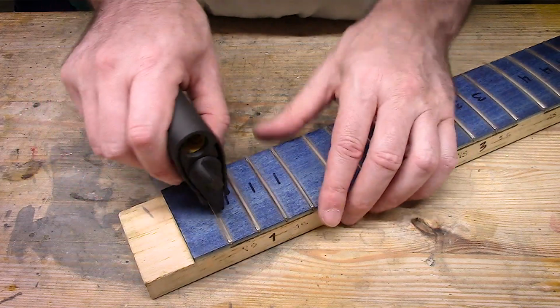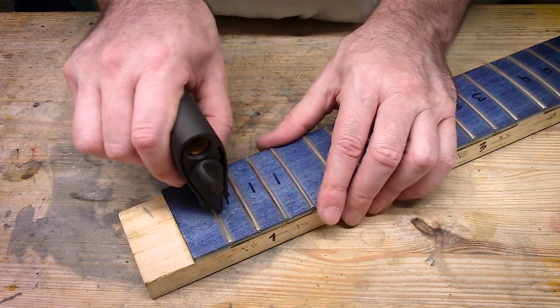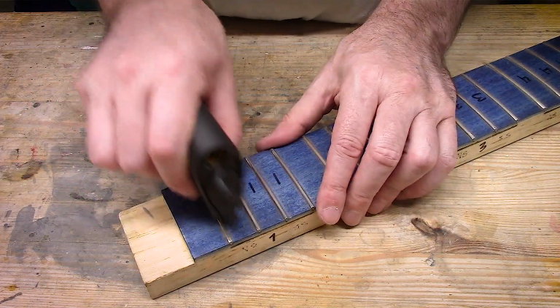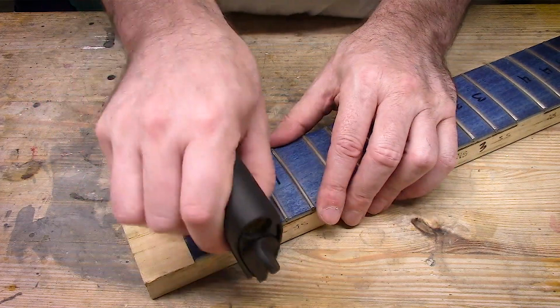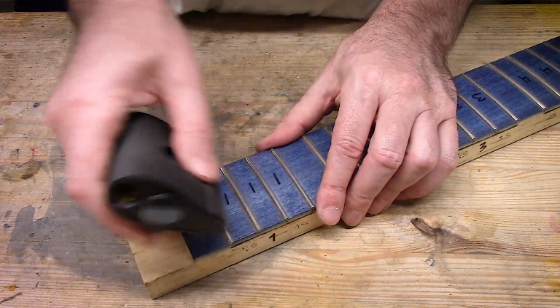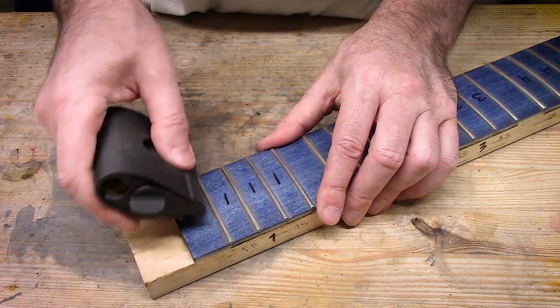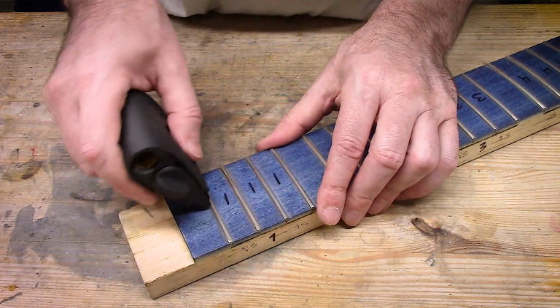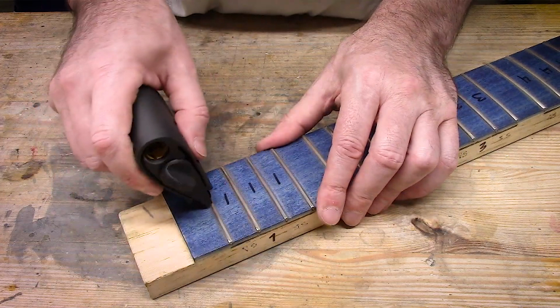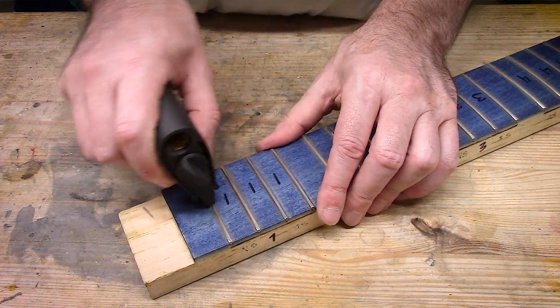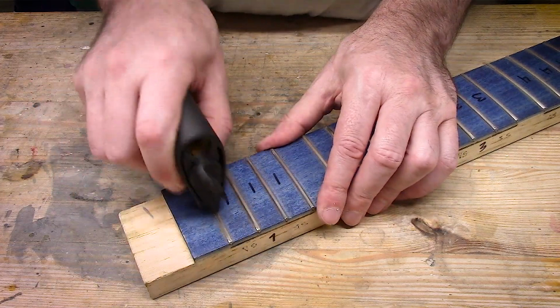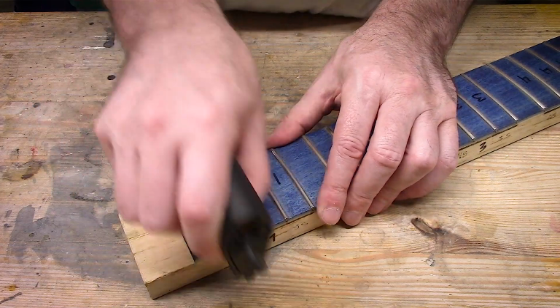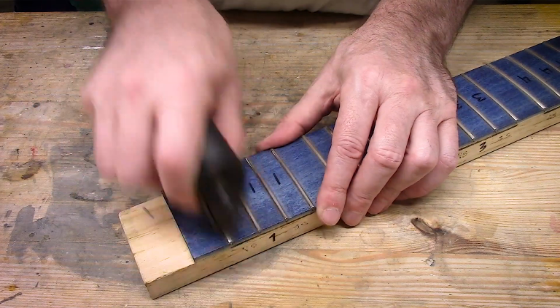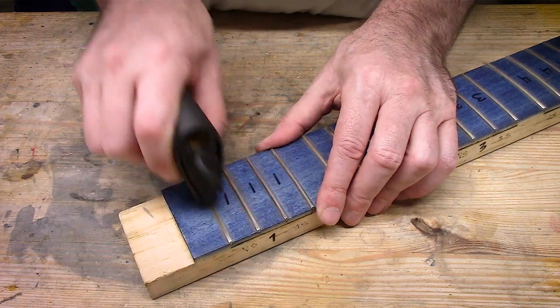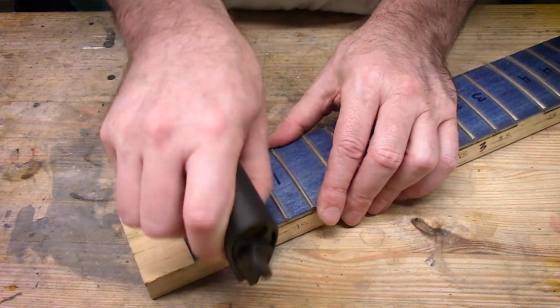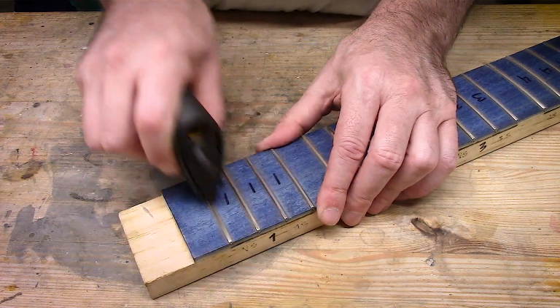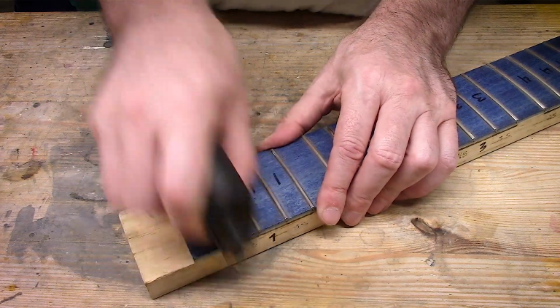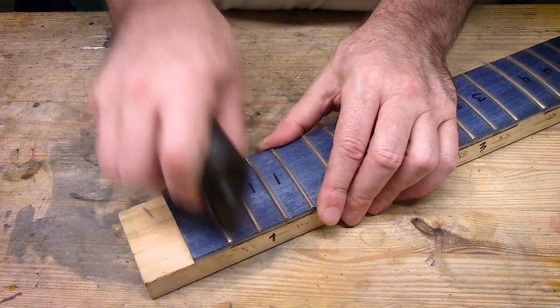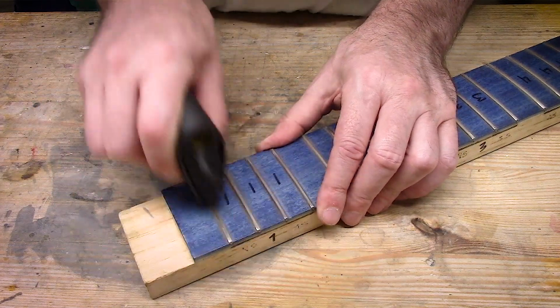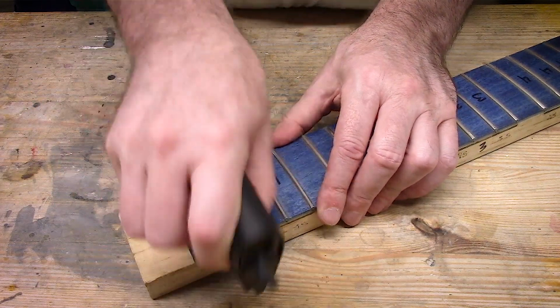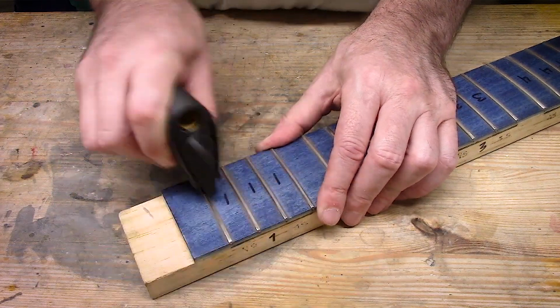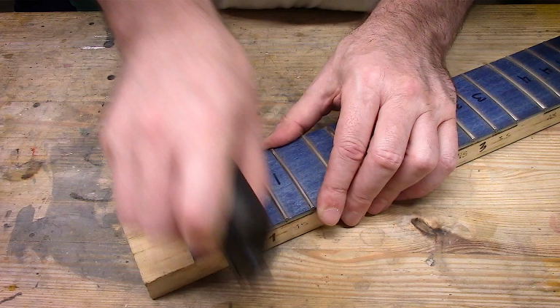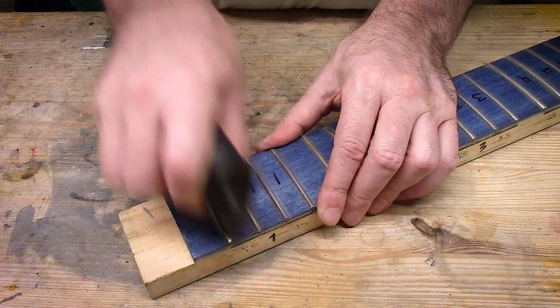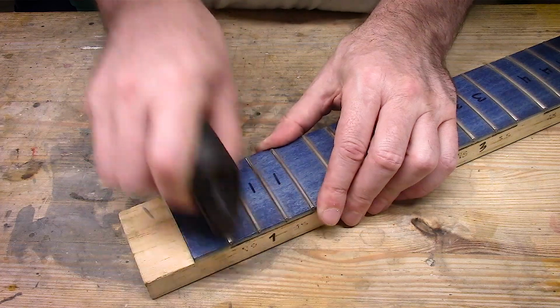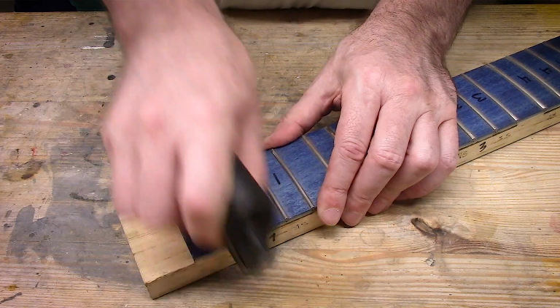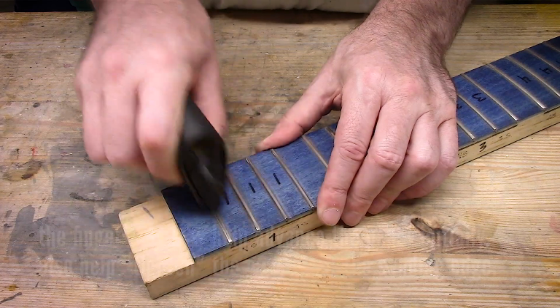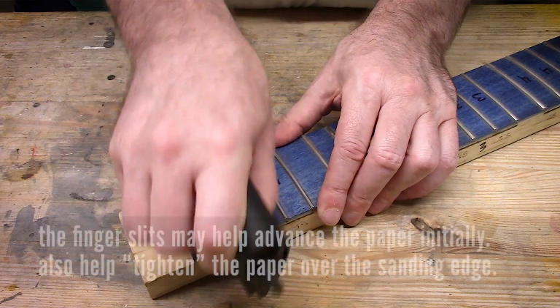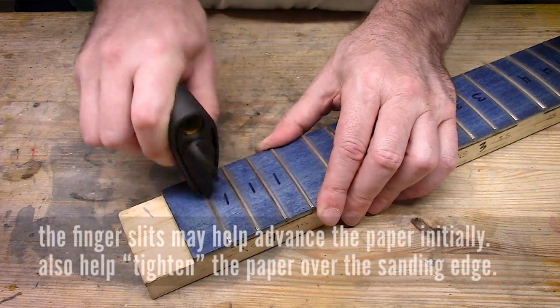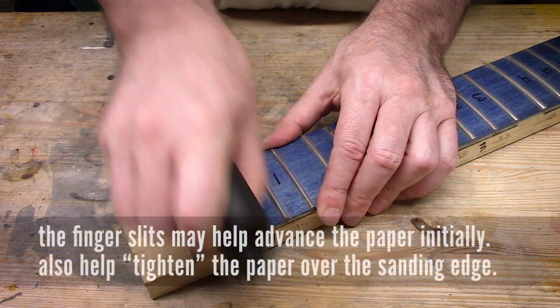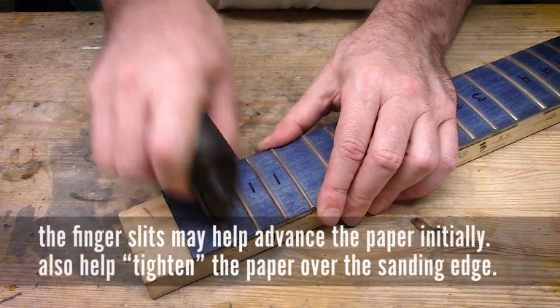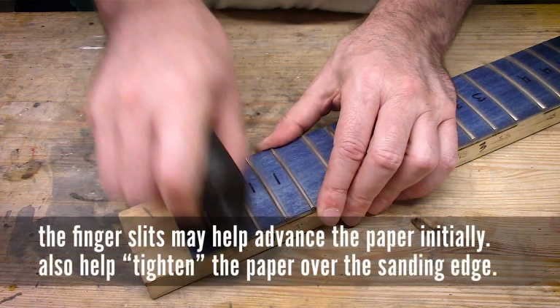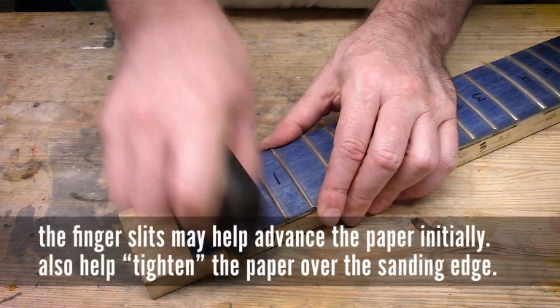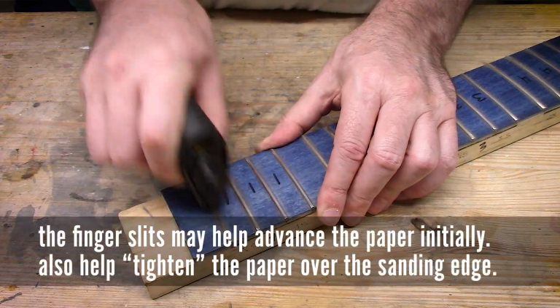We're going to give it a test. Use 600, 800, 1,200, 2,000 grit papers — you'll have pretty good luck.